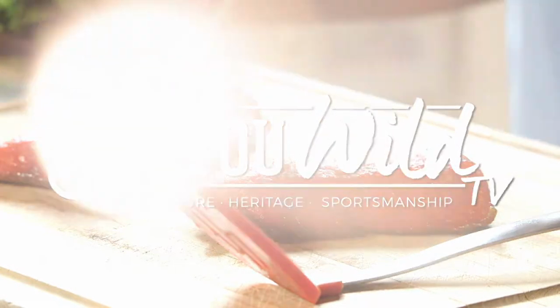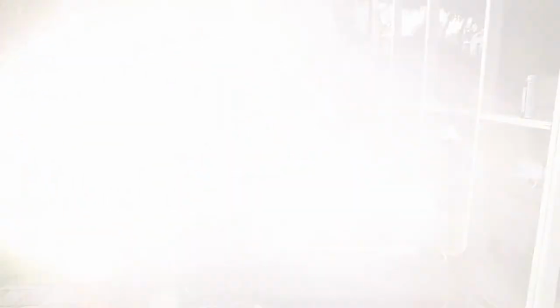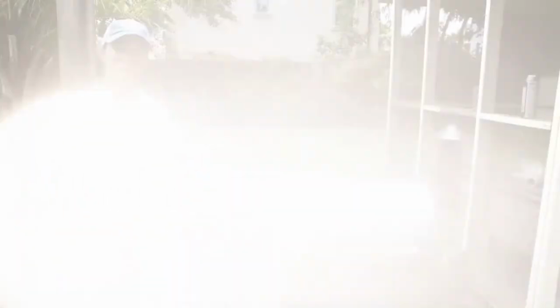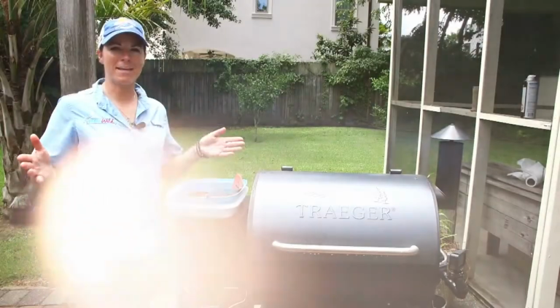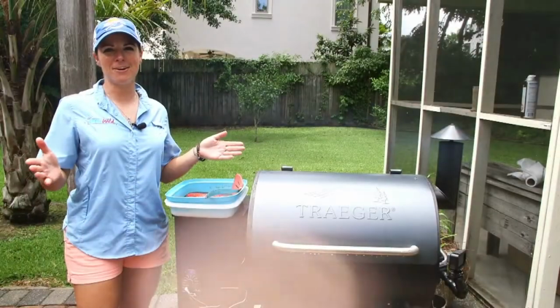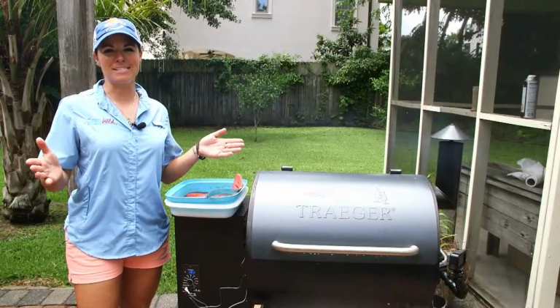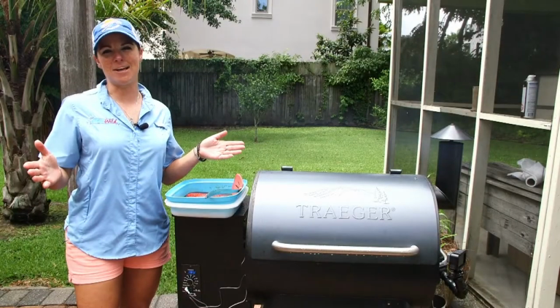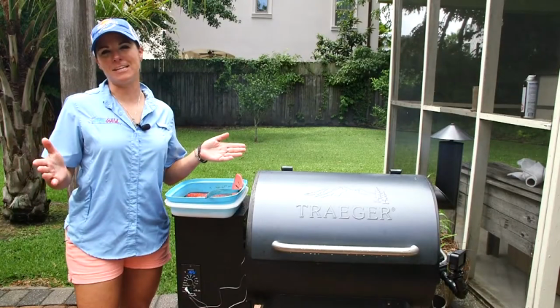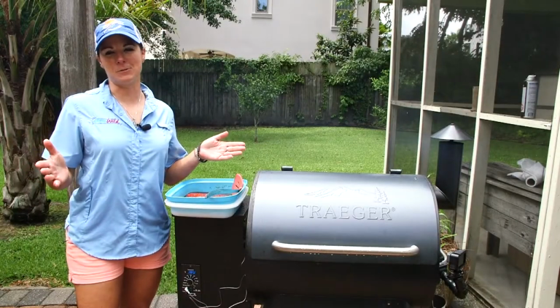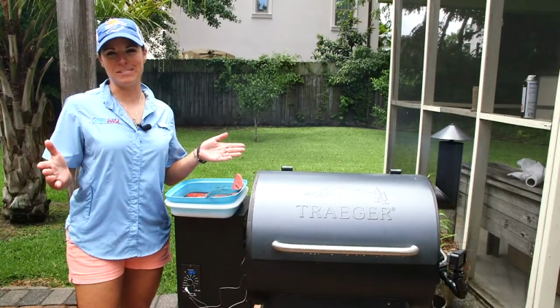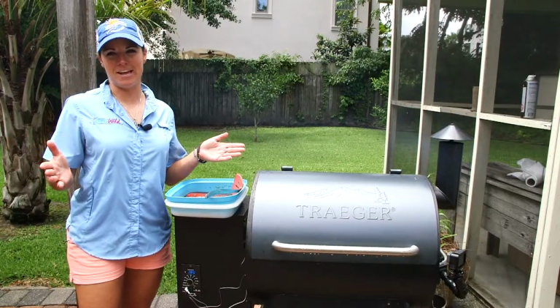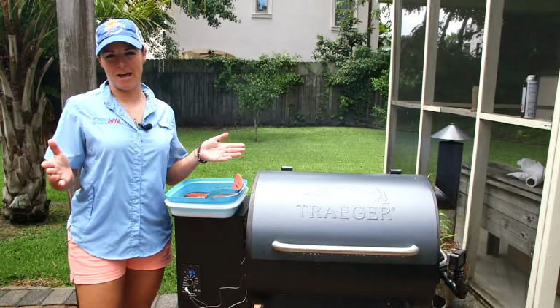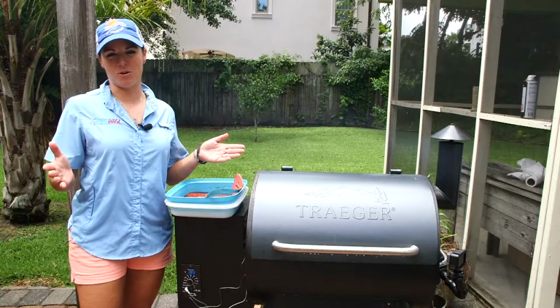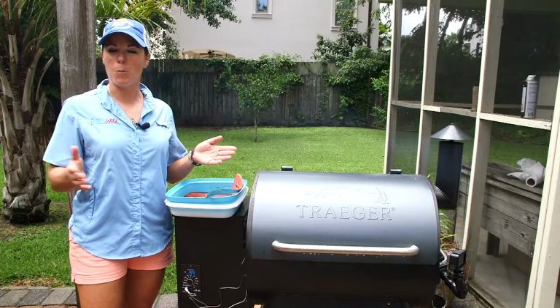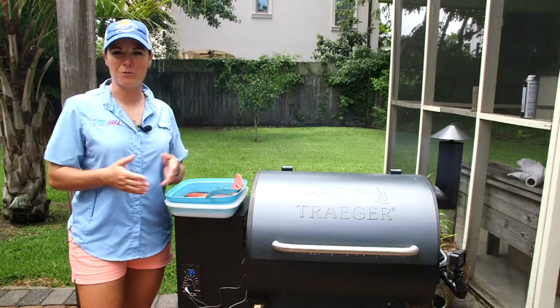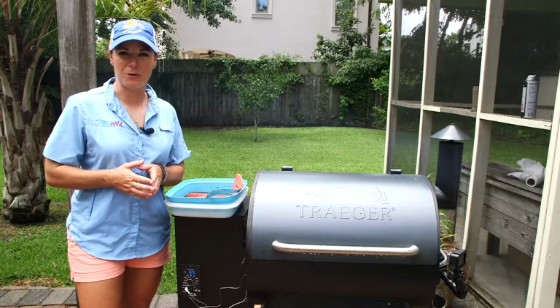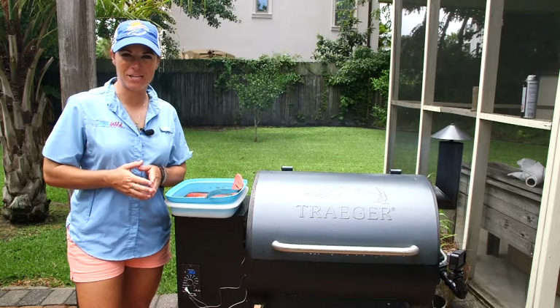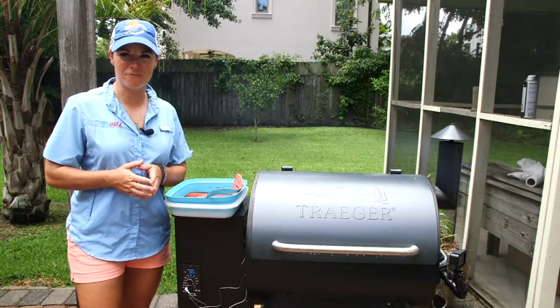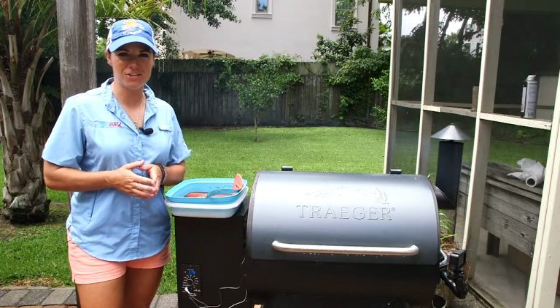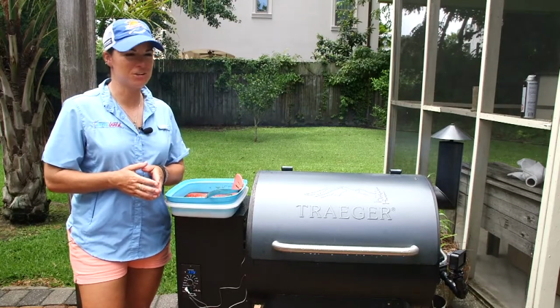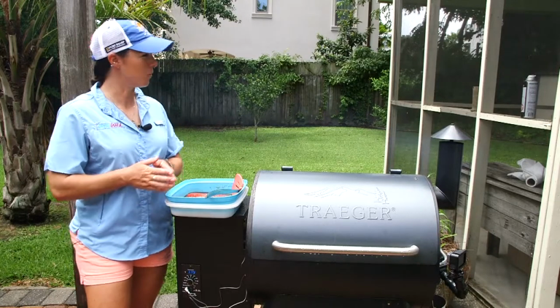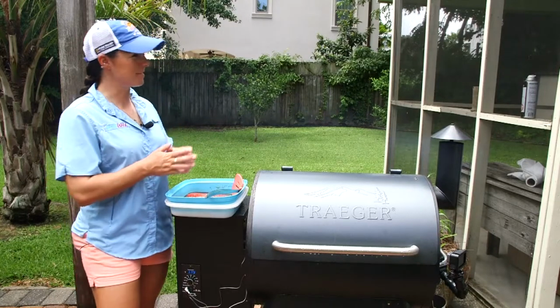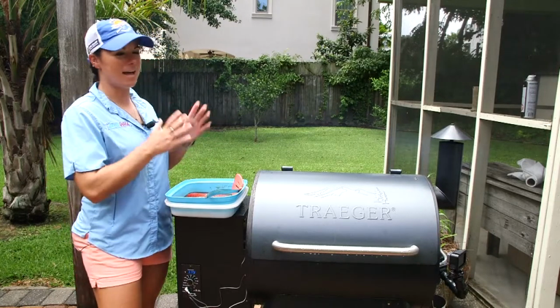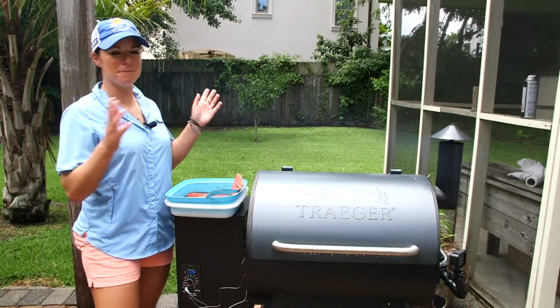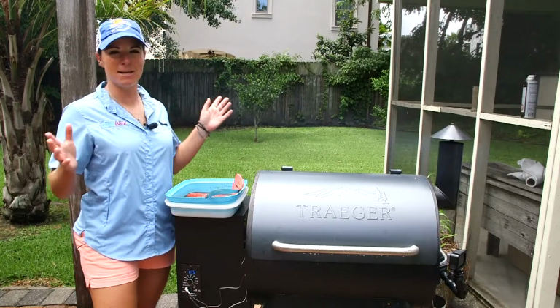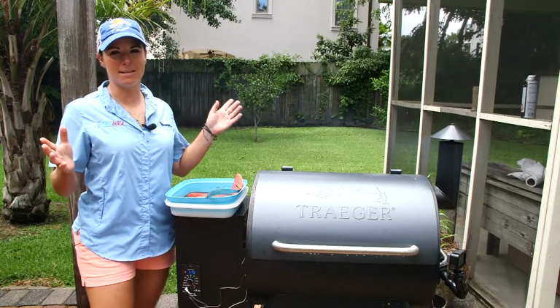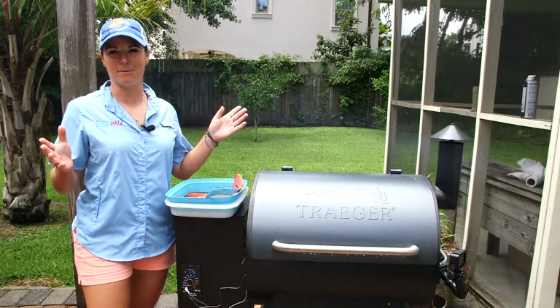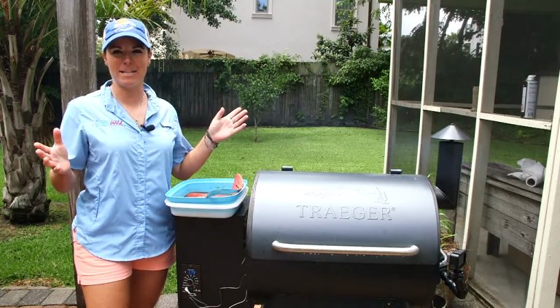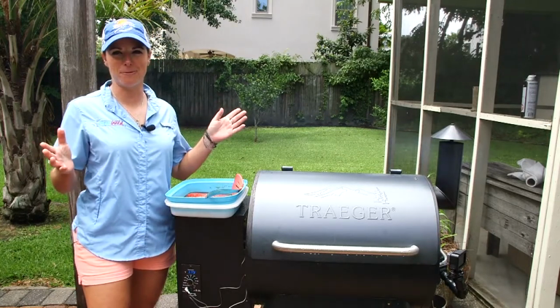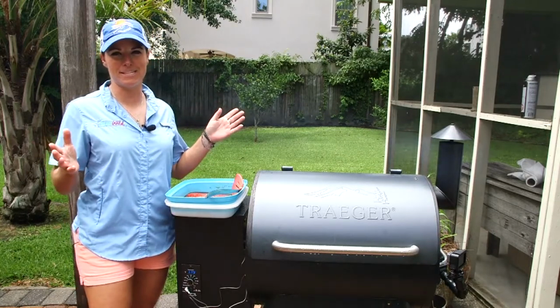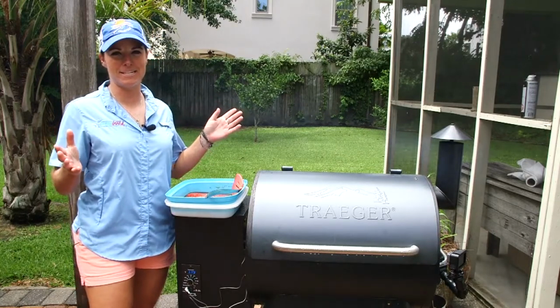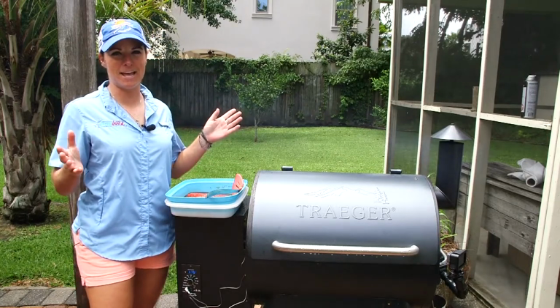We're back here in southeast Louisiana after a wonderful Cajun invasion. Of course, a hot, muggy, and rainy Louisiana day.